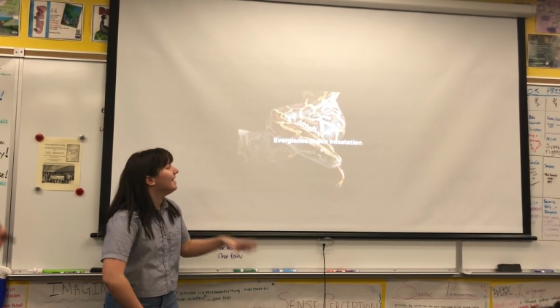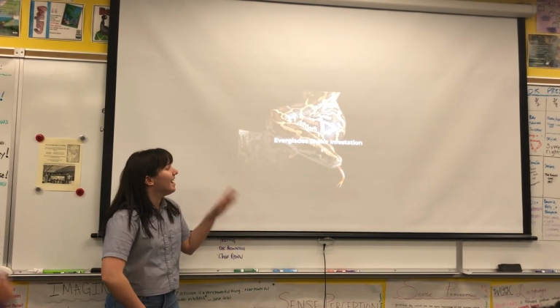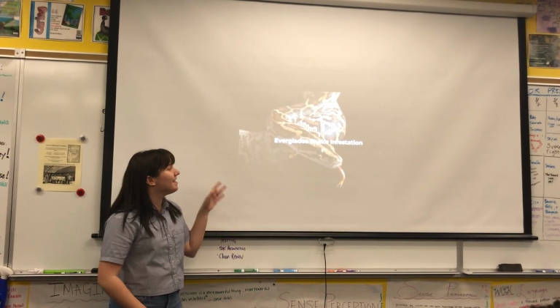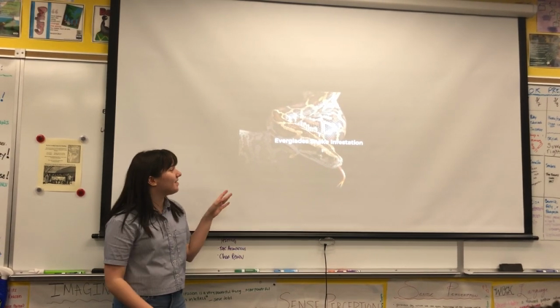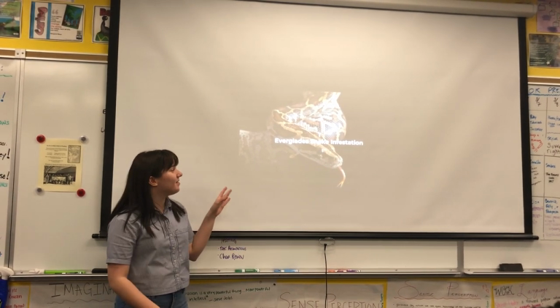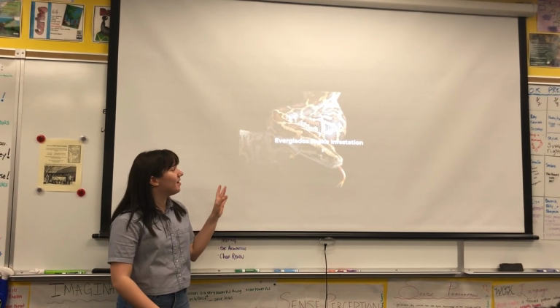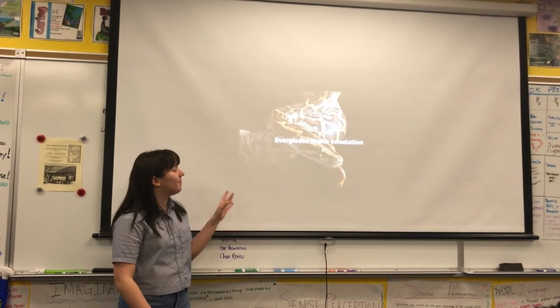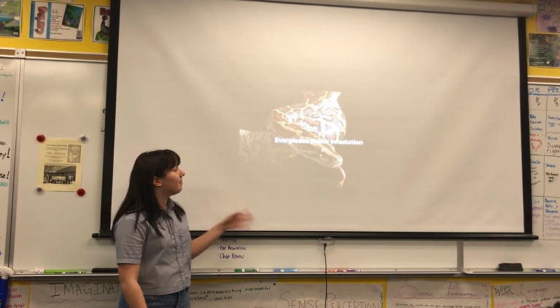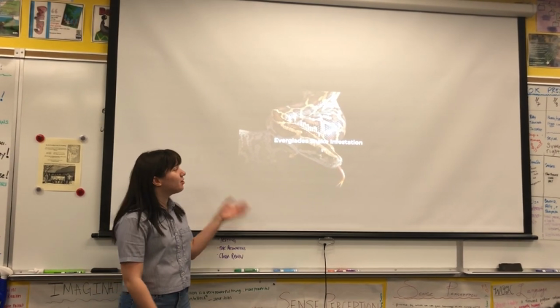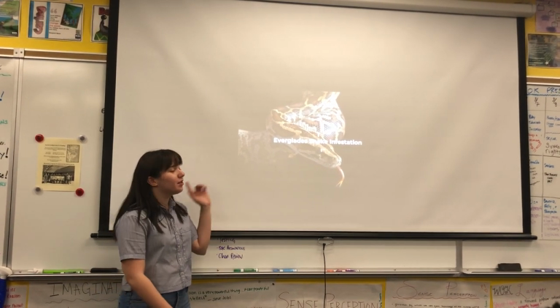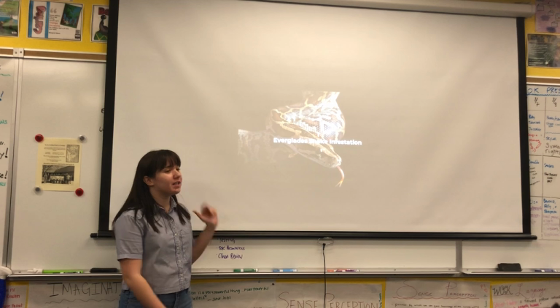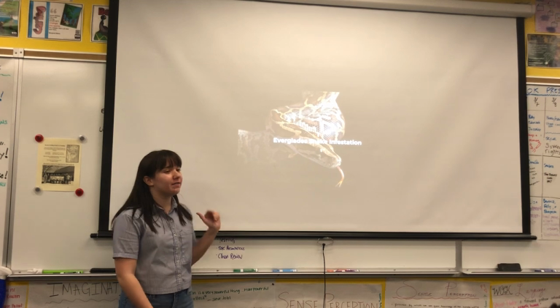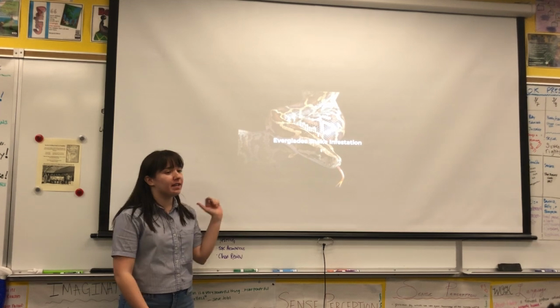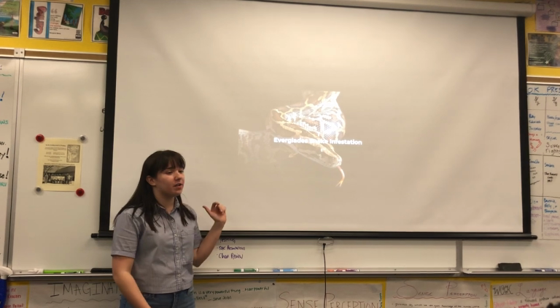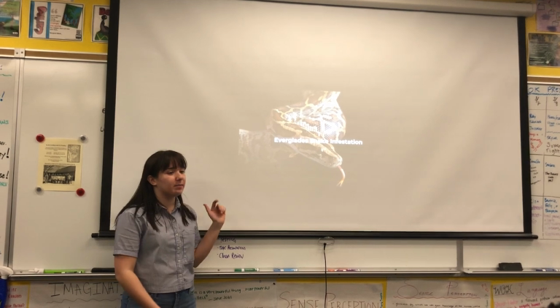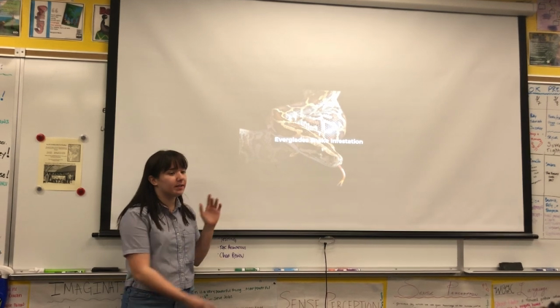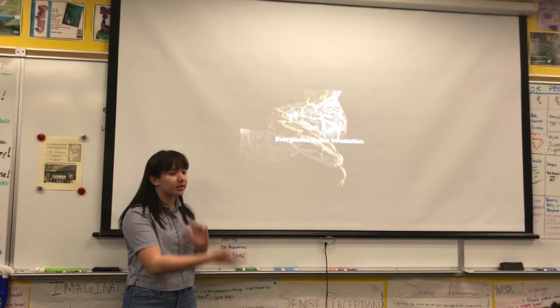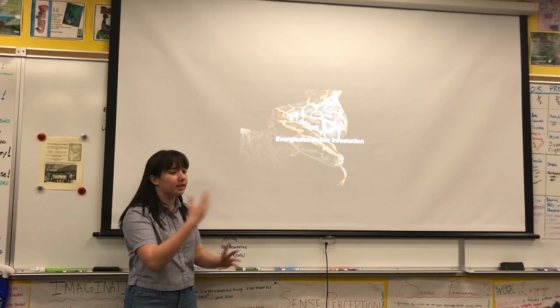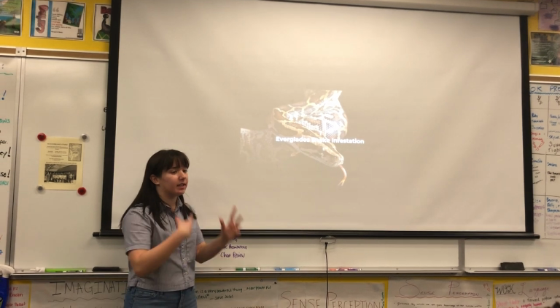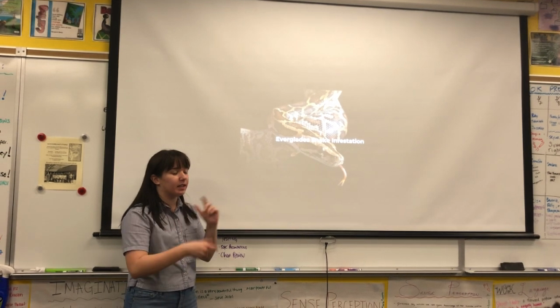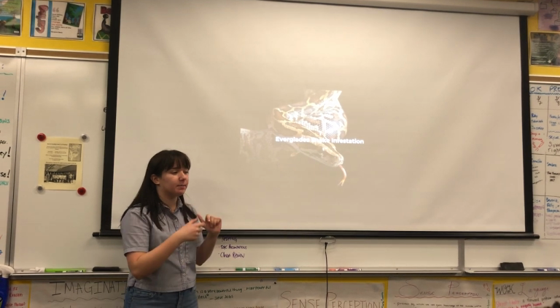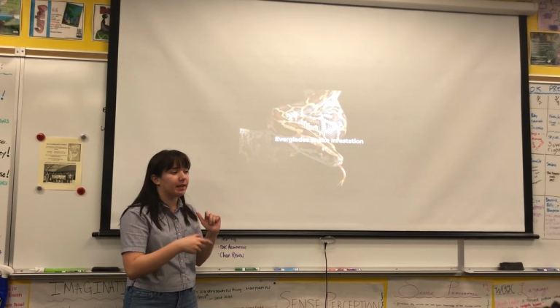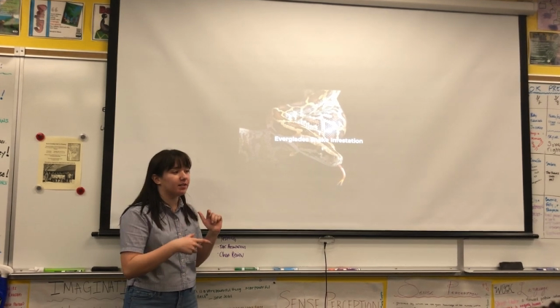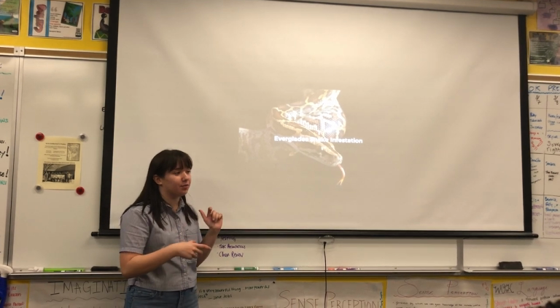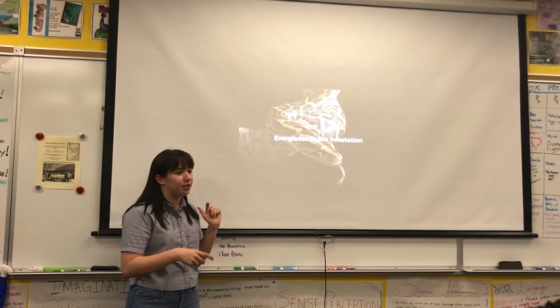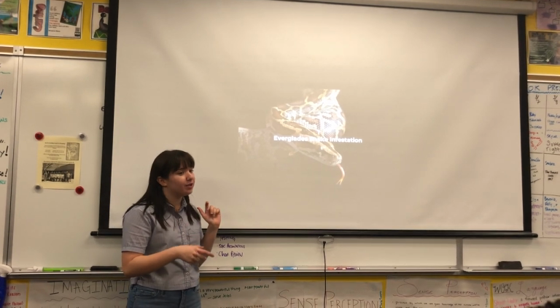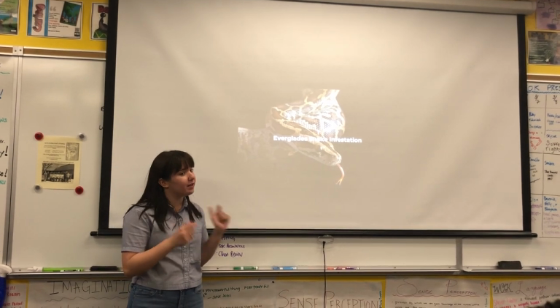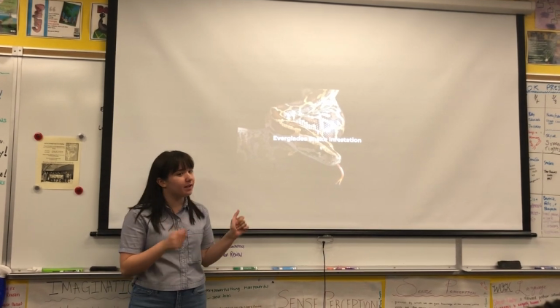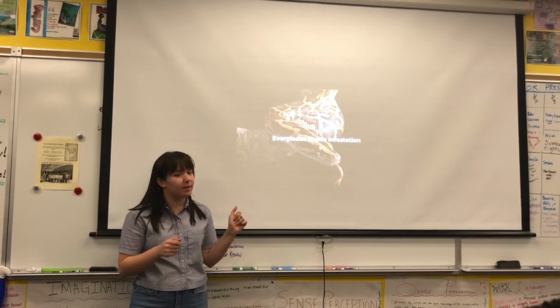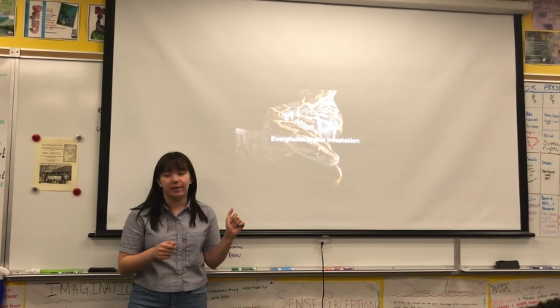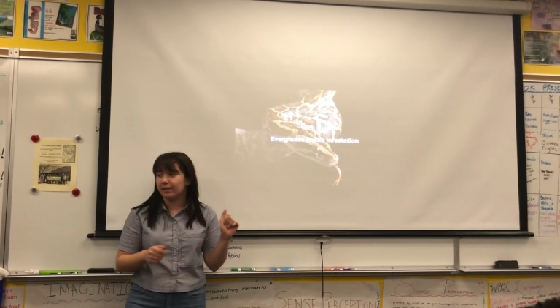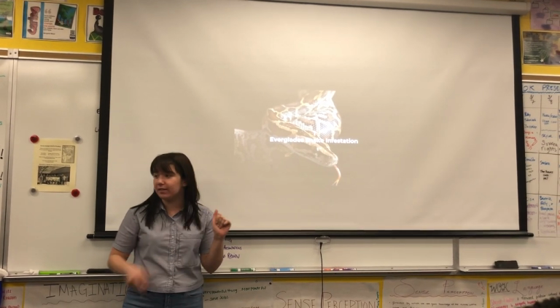I'm going to show you guys a video that's basically going to explain the situation down in the Everglades.